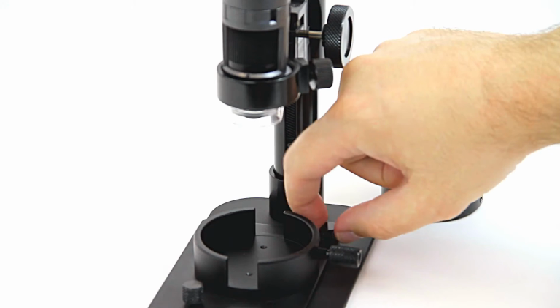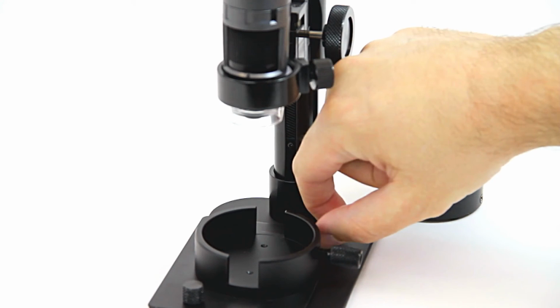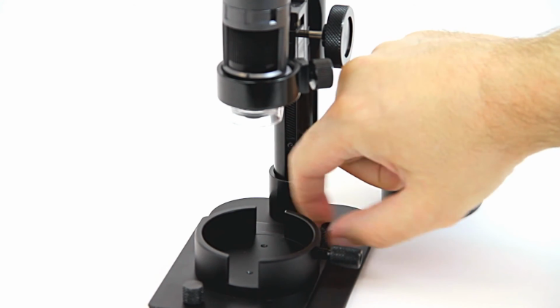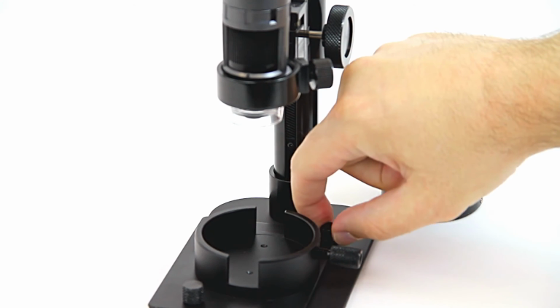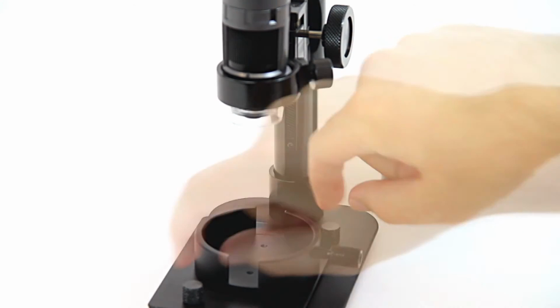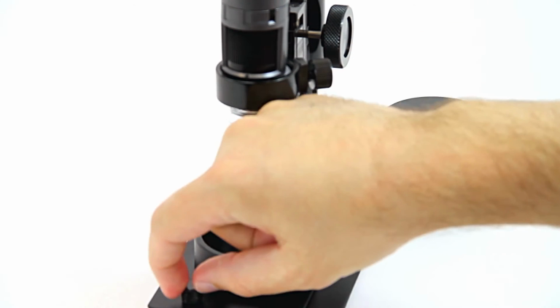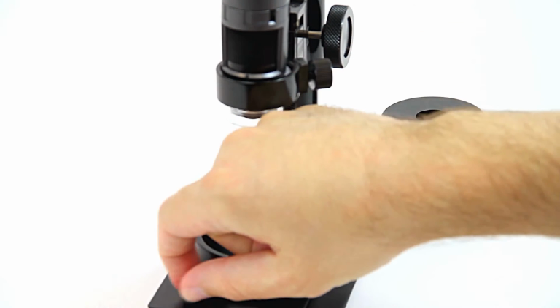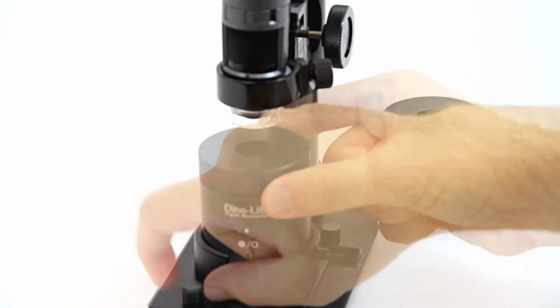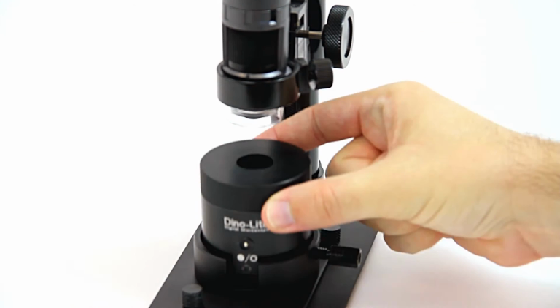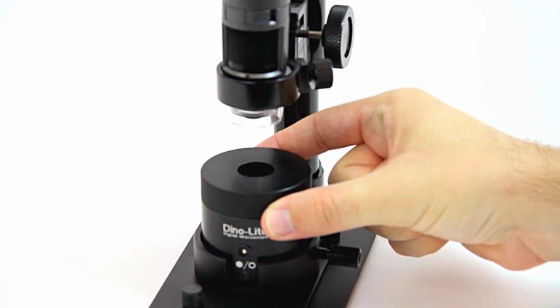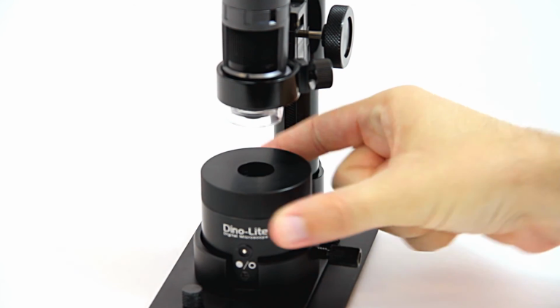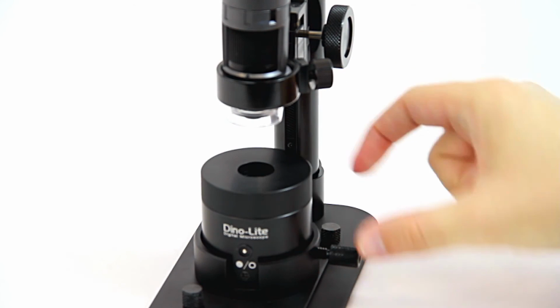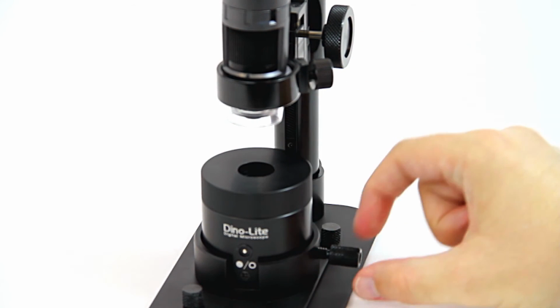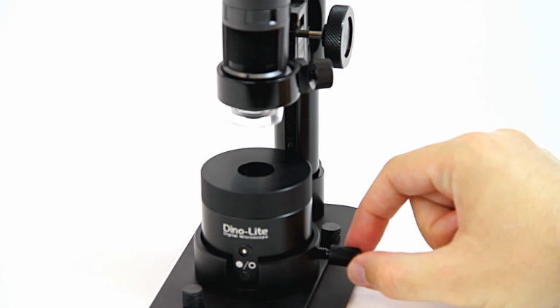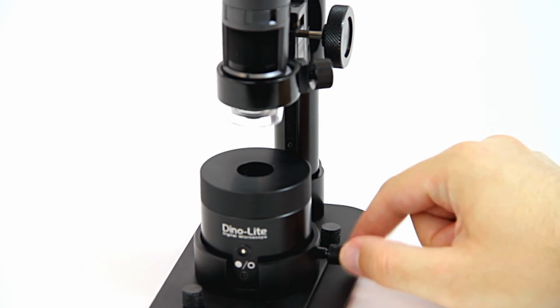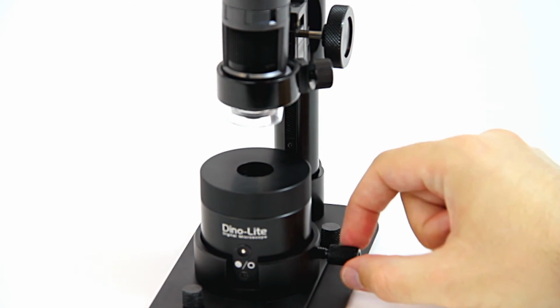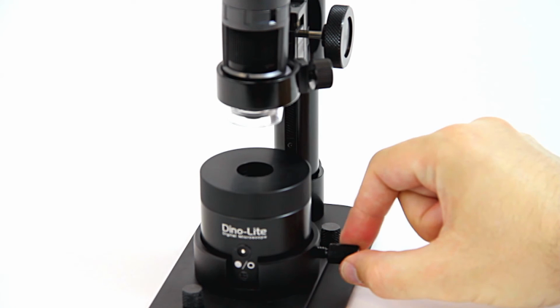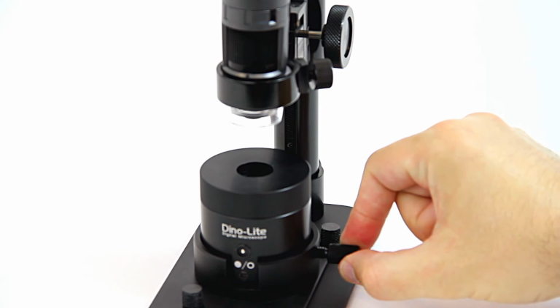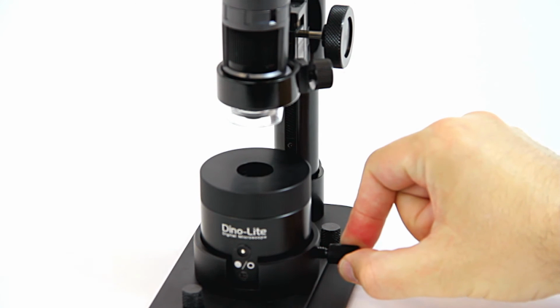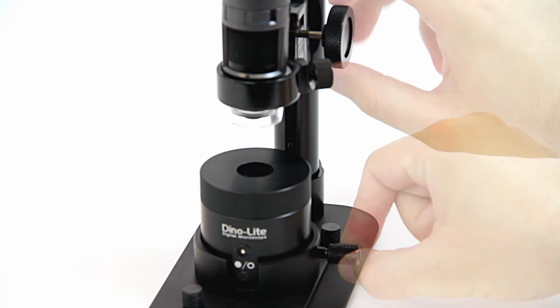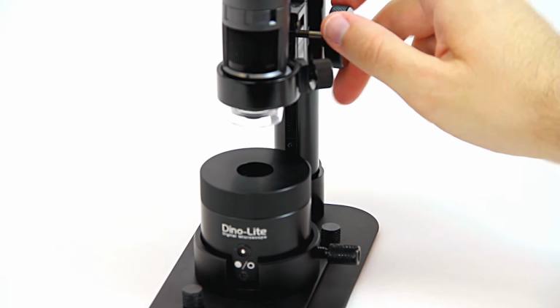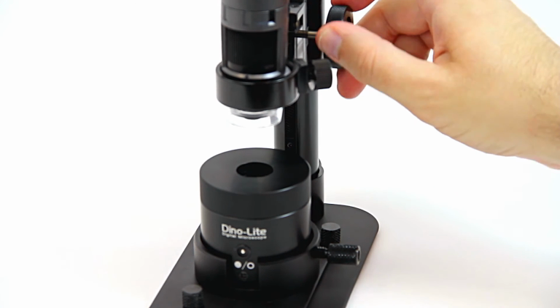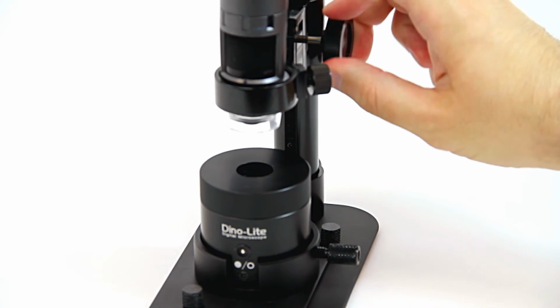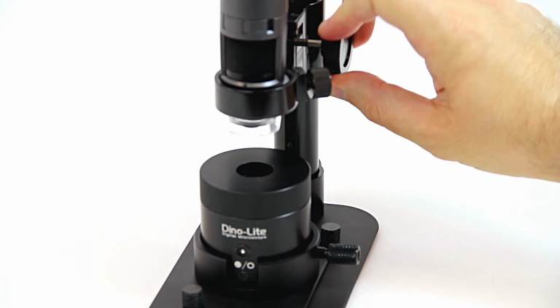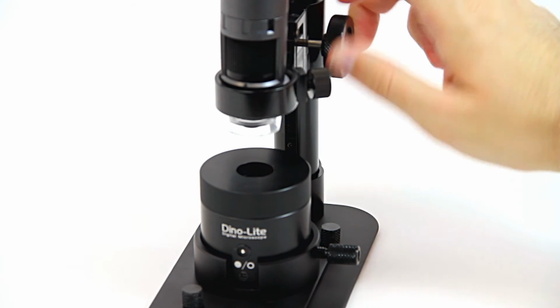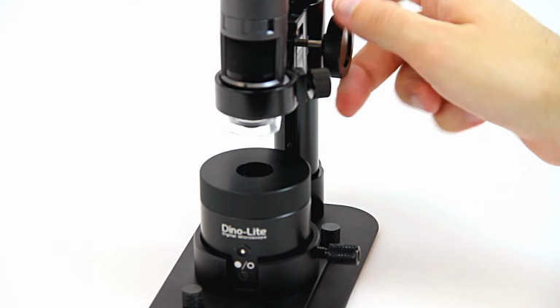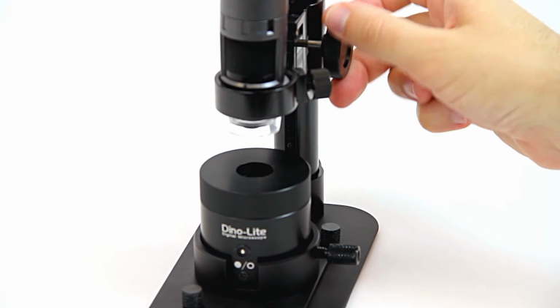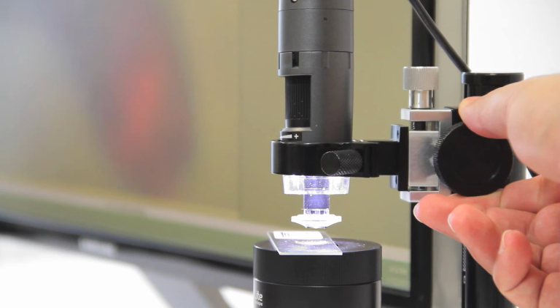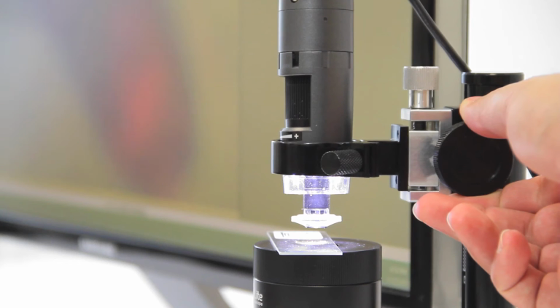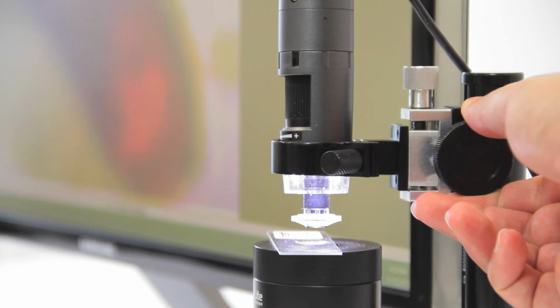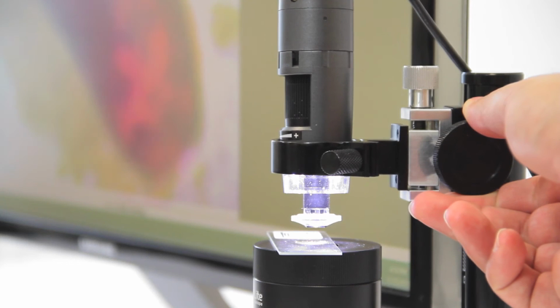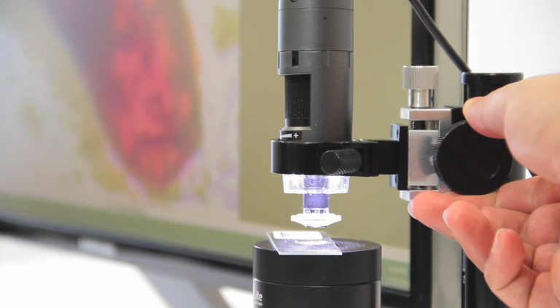The BLCDW Darkfield and Brightfield Illuminating Backlight has an included base that connects directly to this stand.